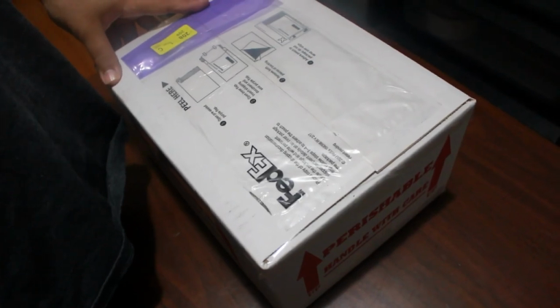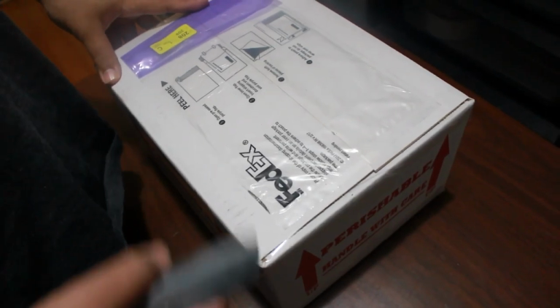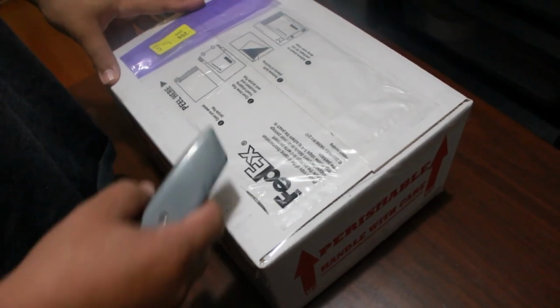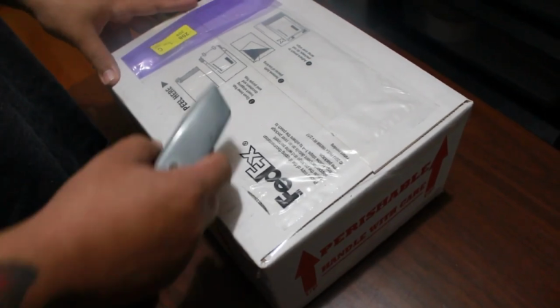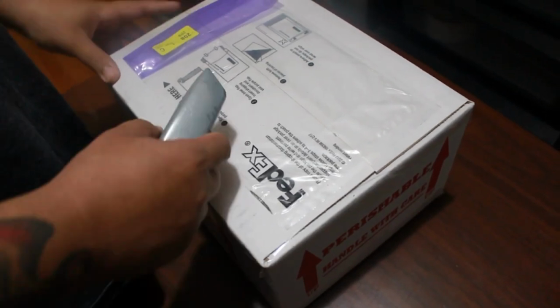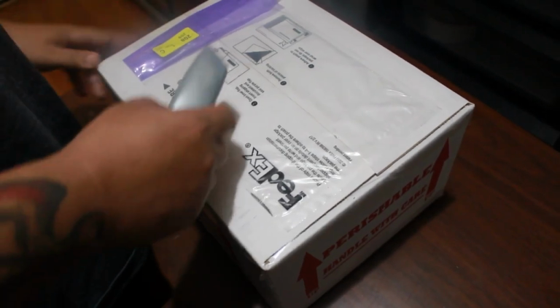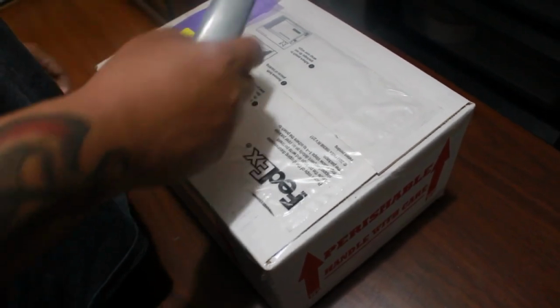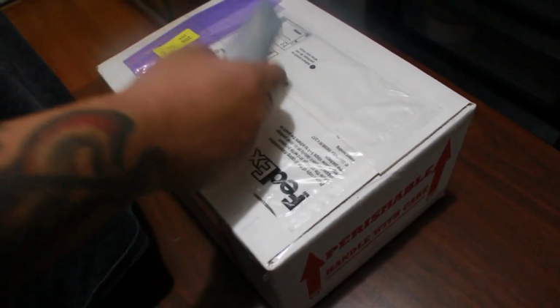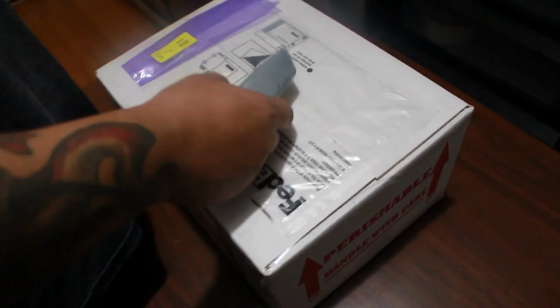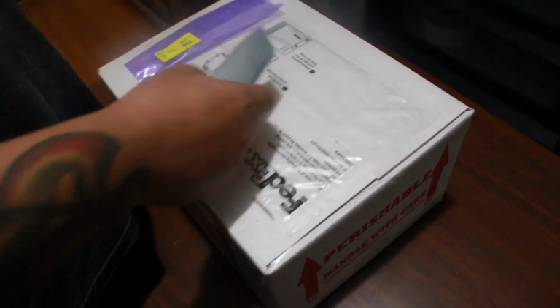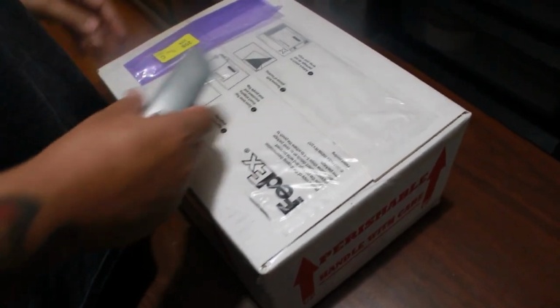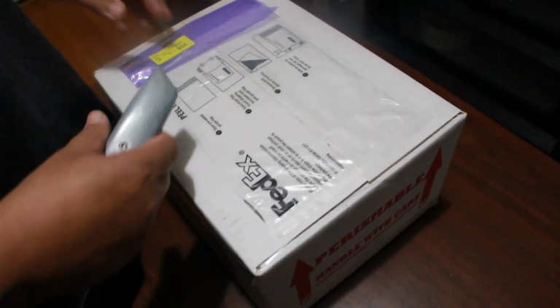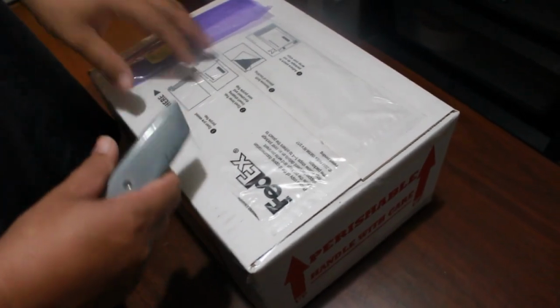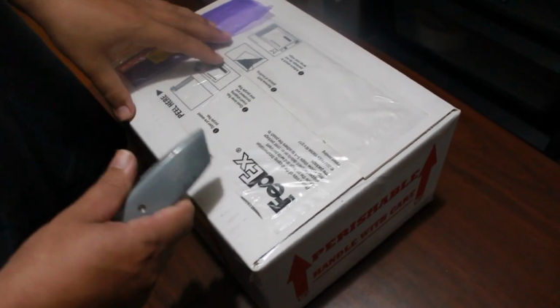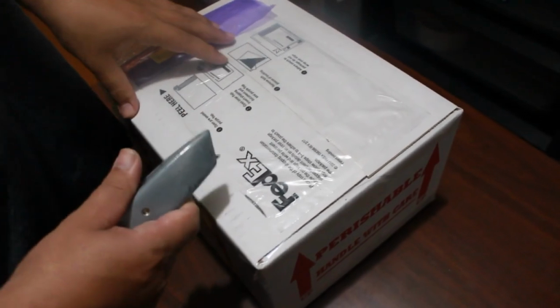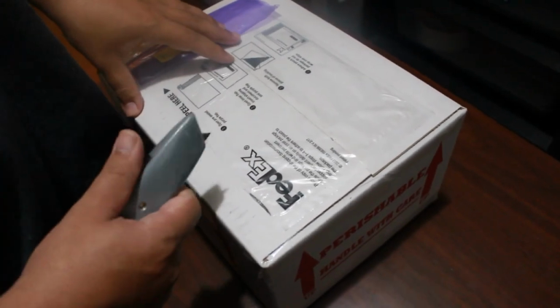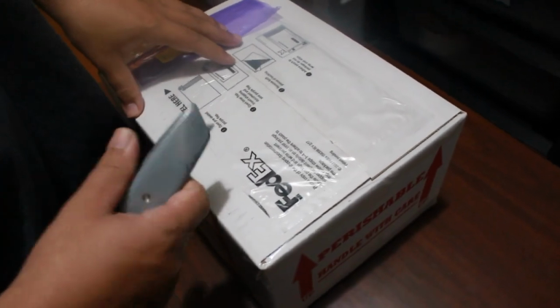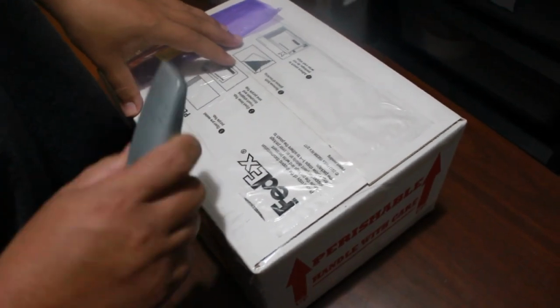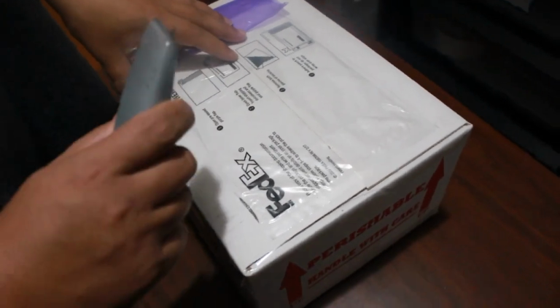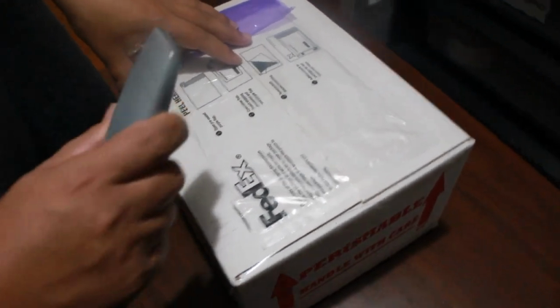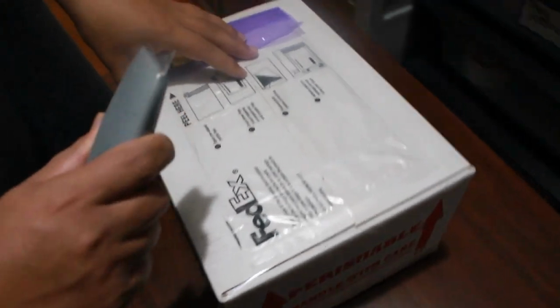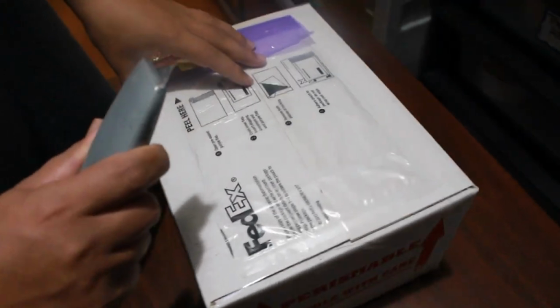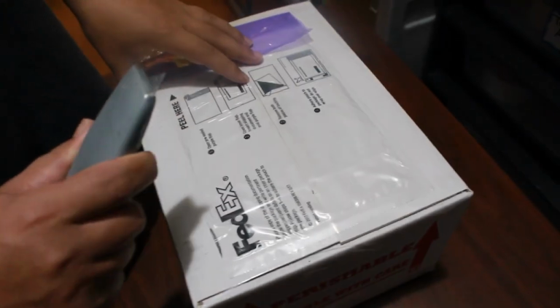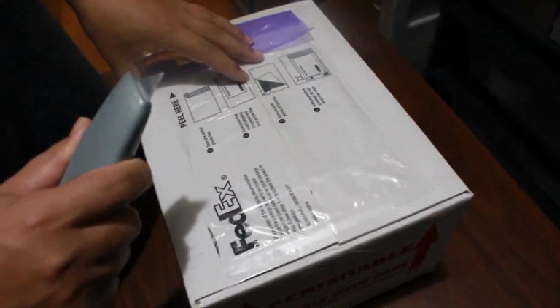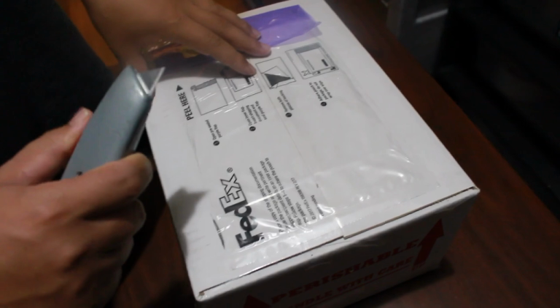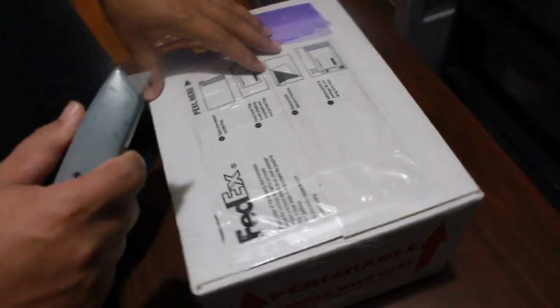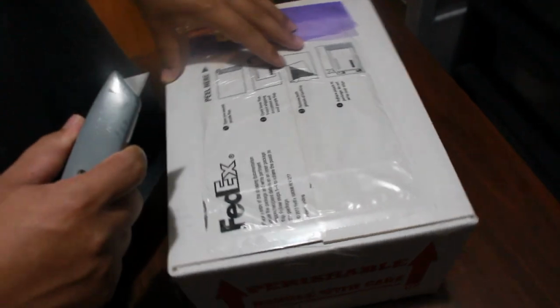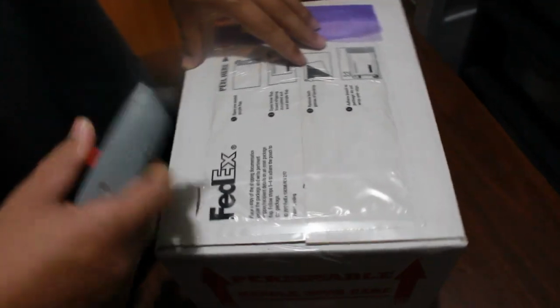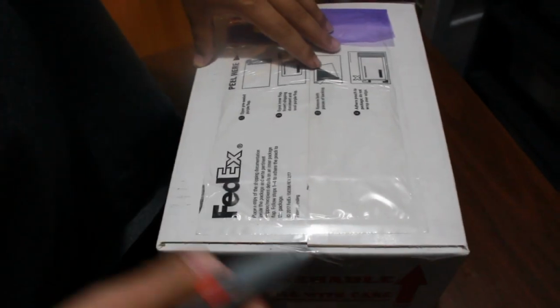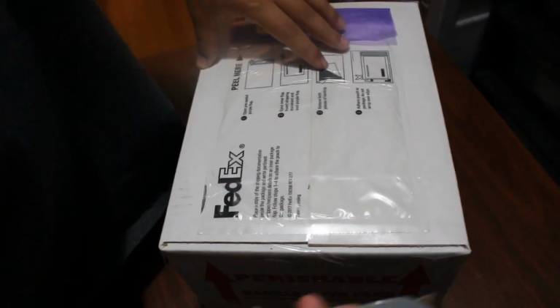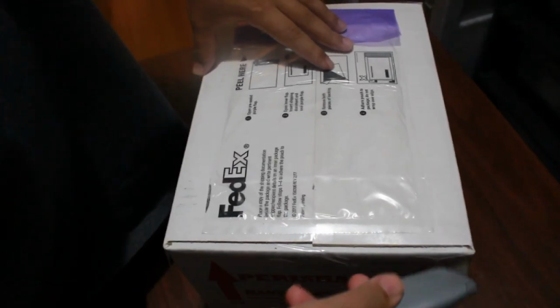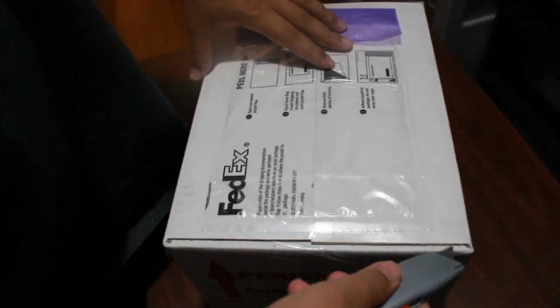Alright, what's up YouTube? We're going to do an unboxing today. It's been a pretty long time since I've done one.